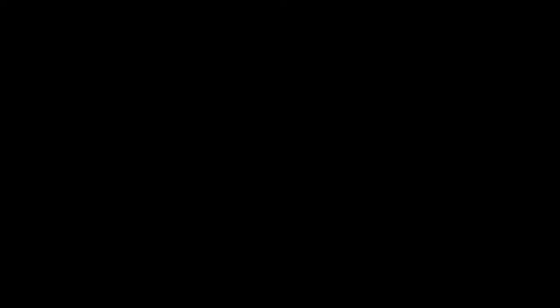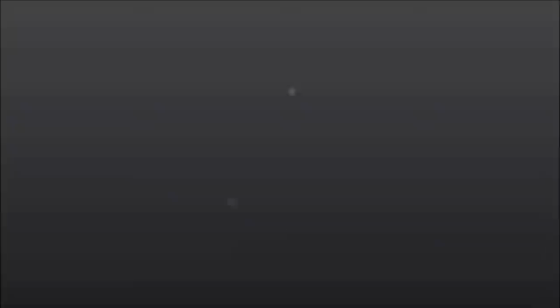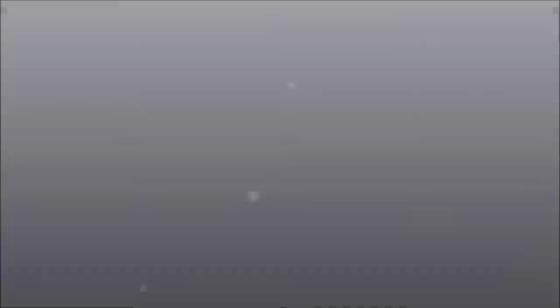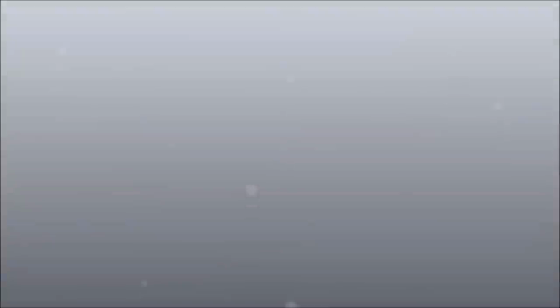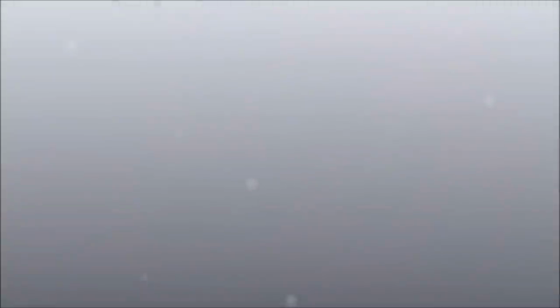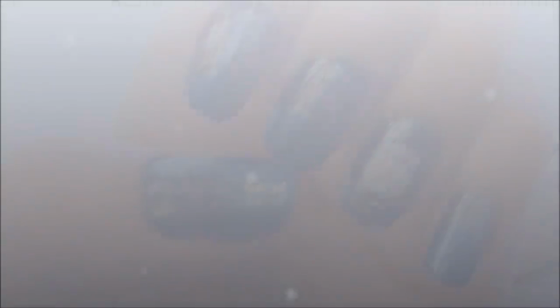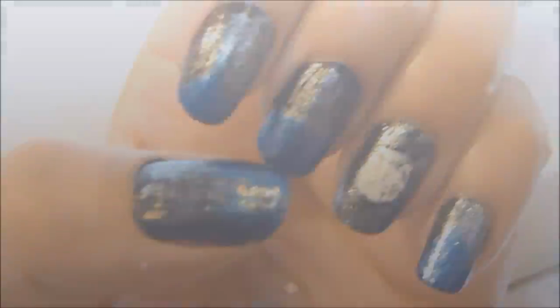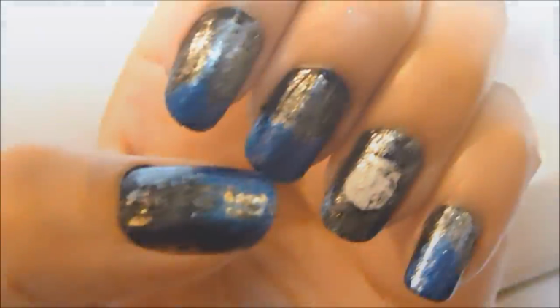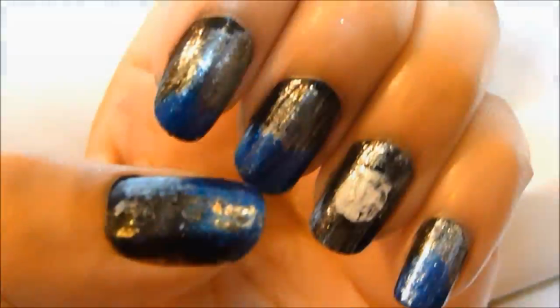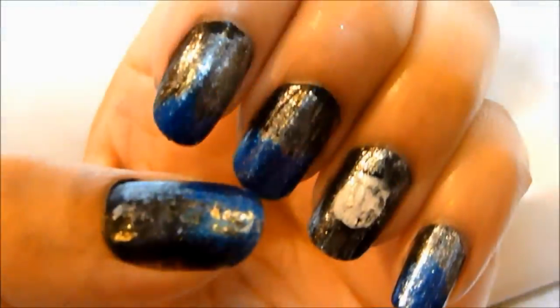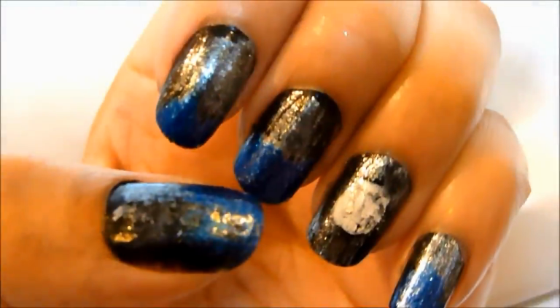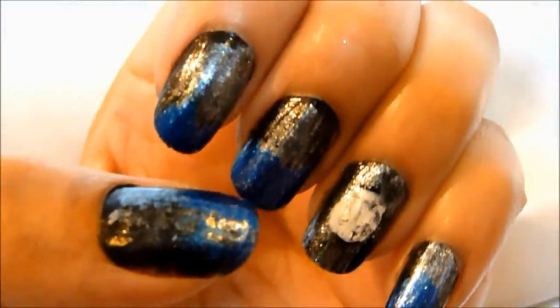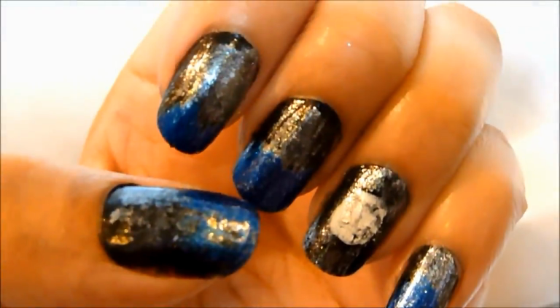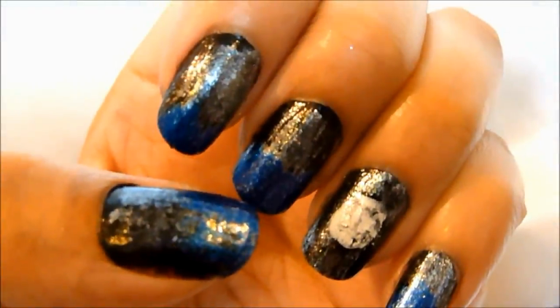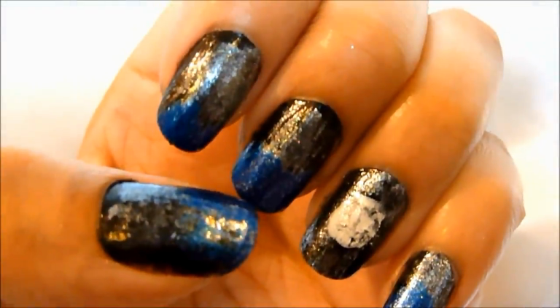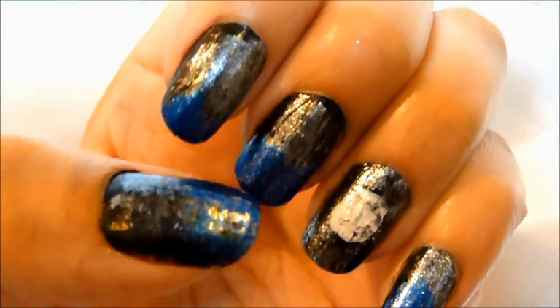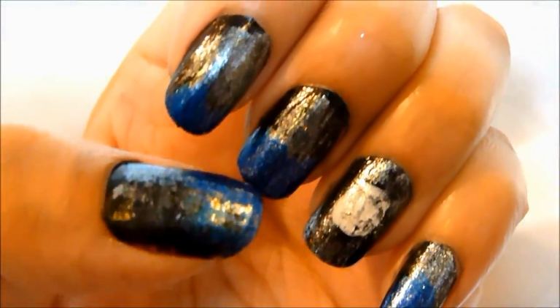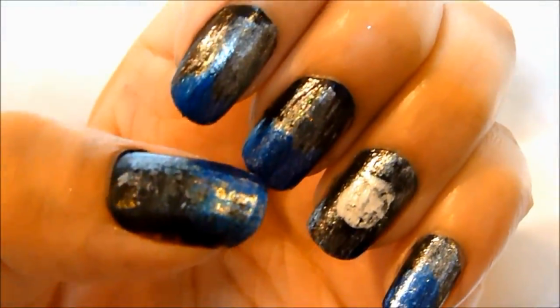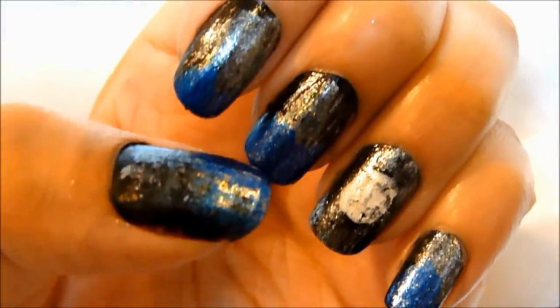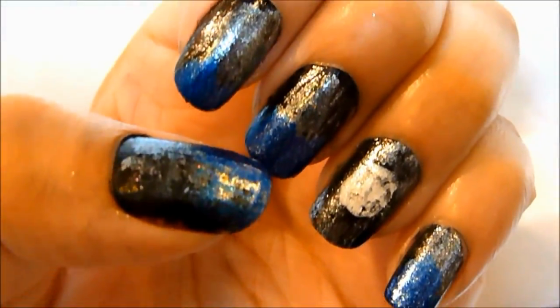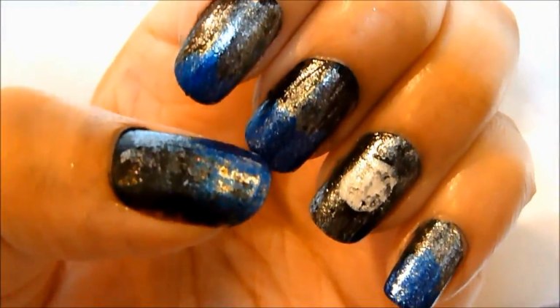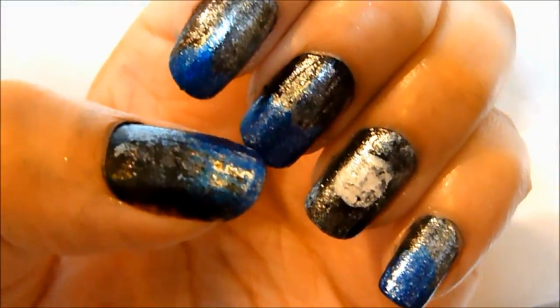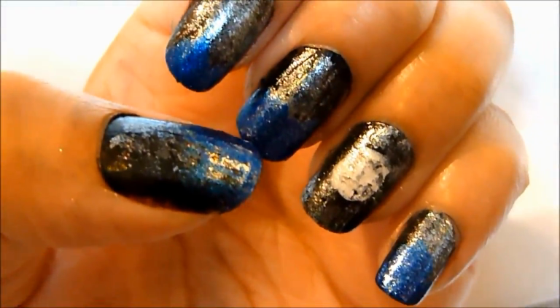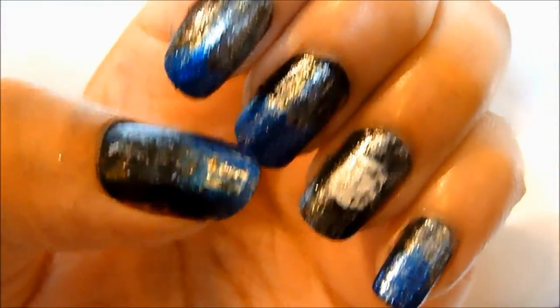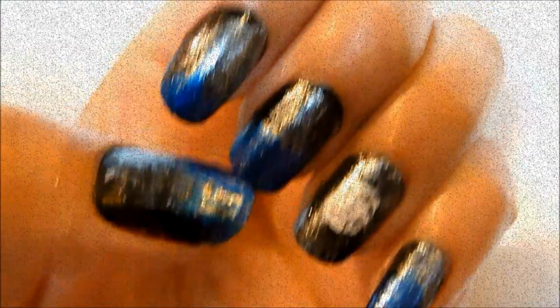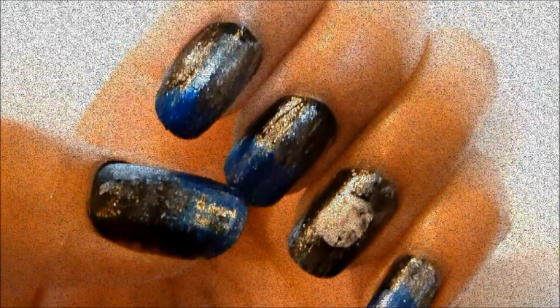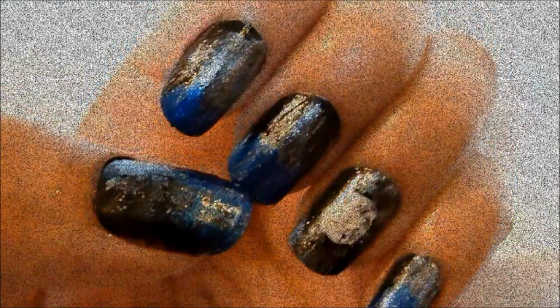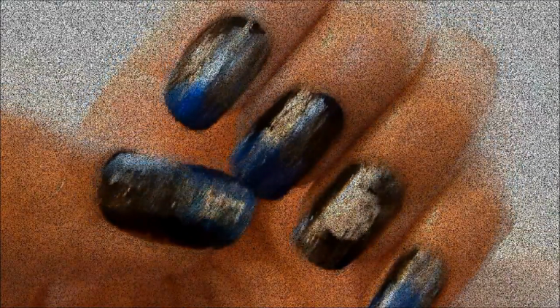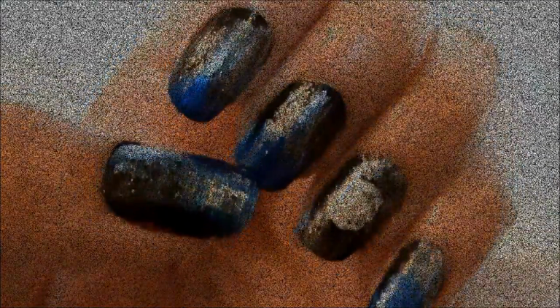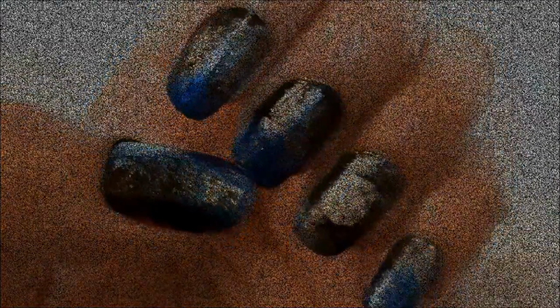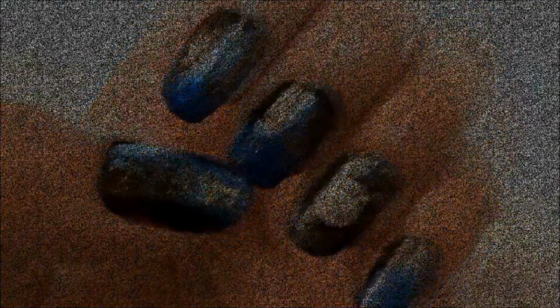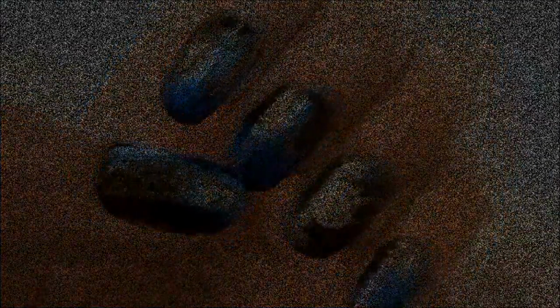Hi guys! Welcome back to my channel. In today's video, I have a nail tutorial for you inspired by the moon.